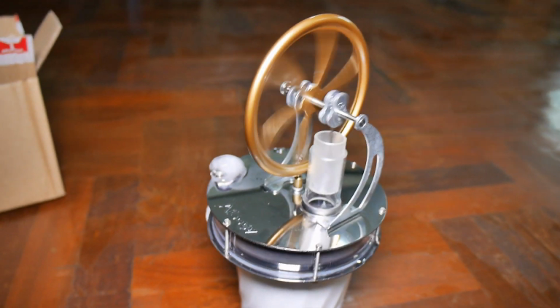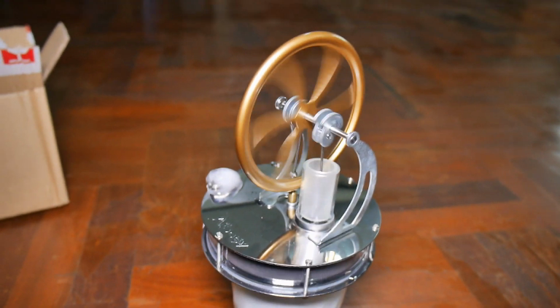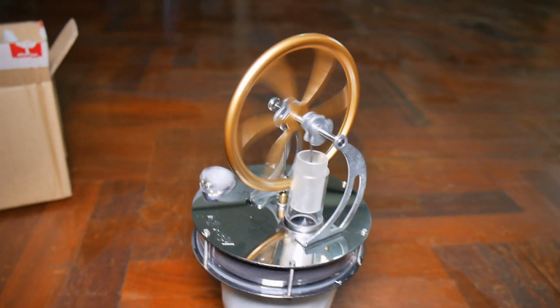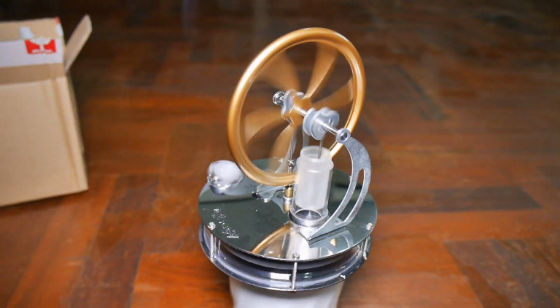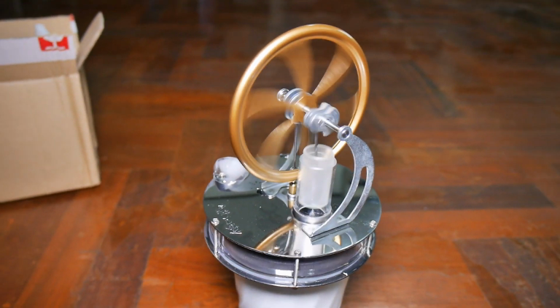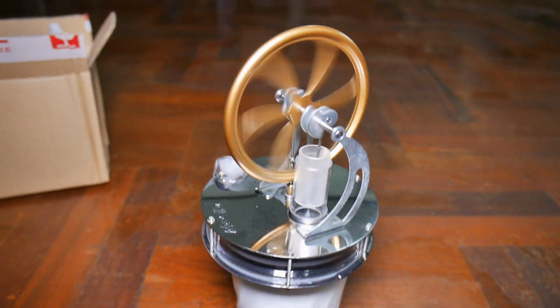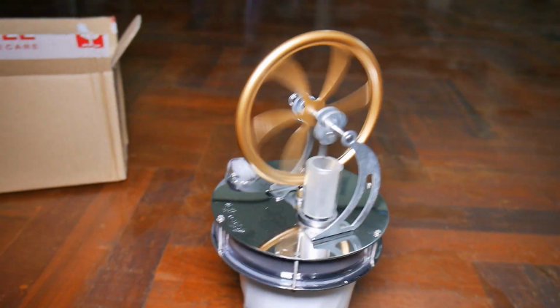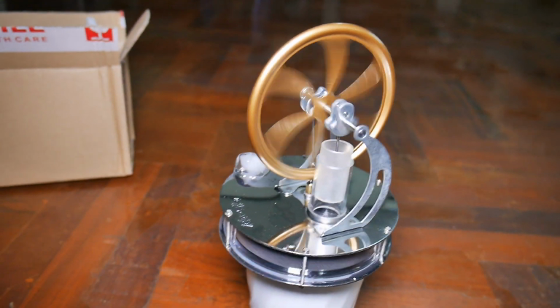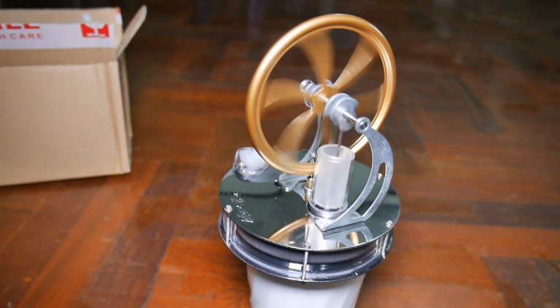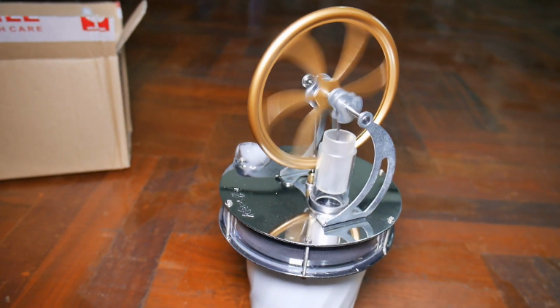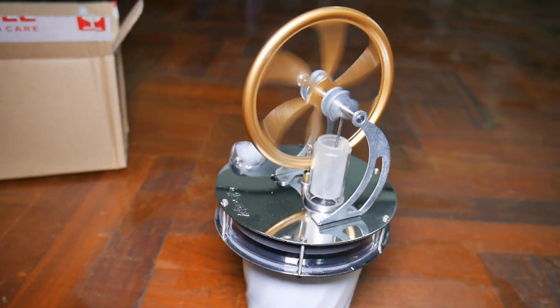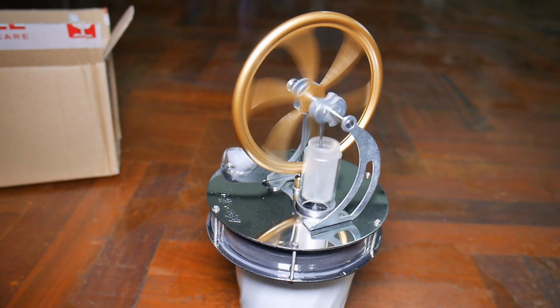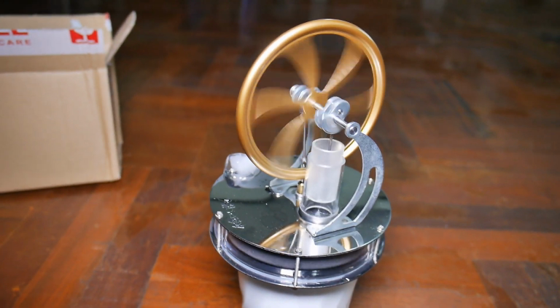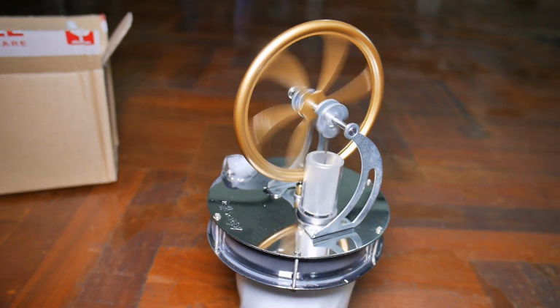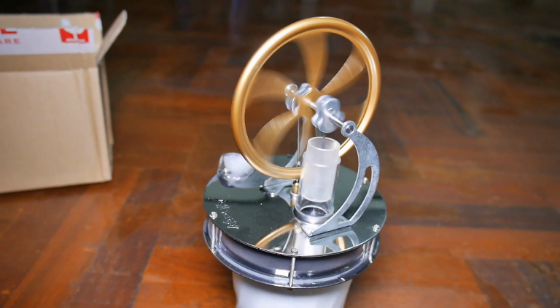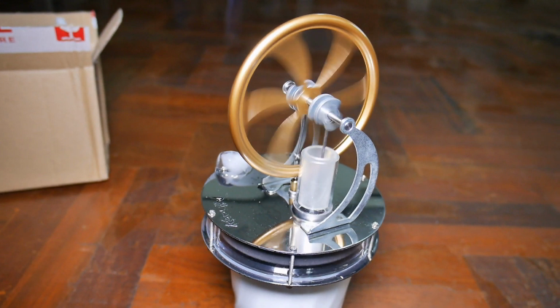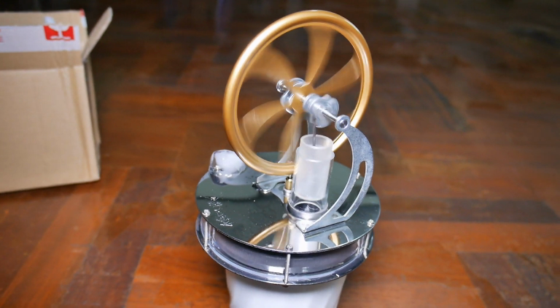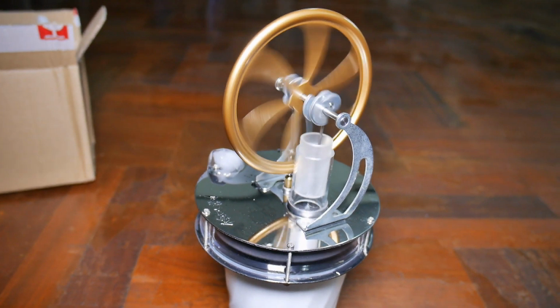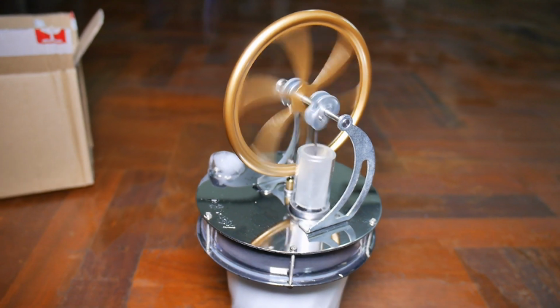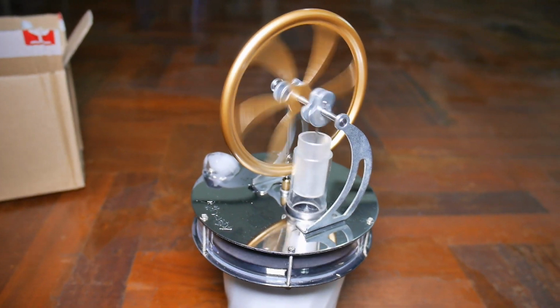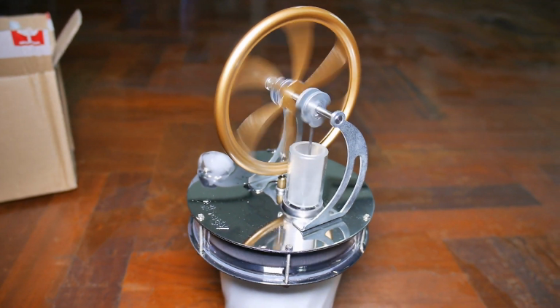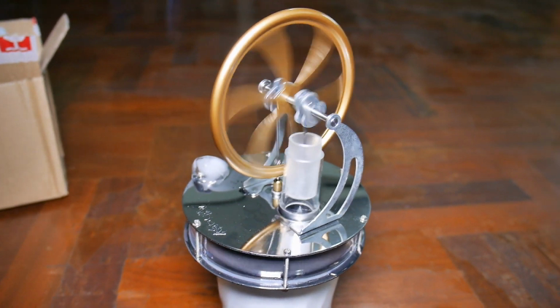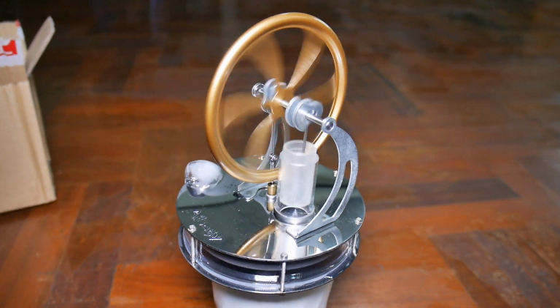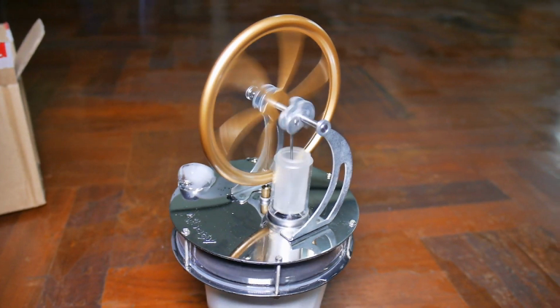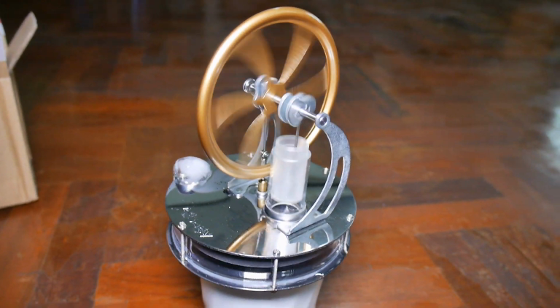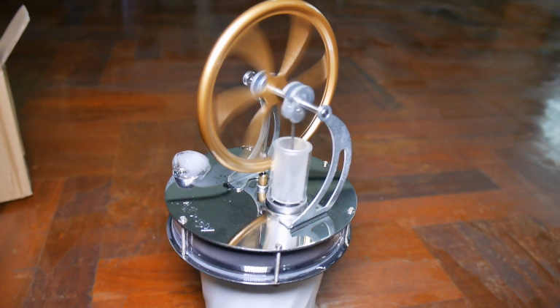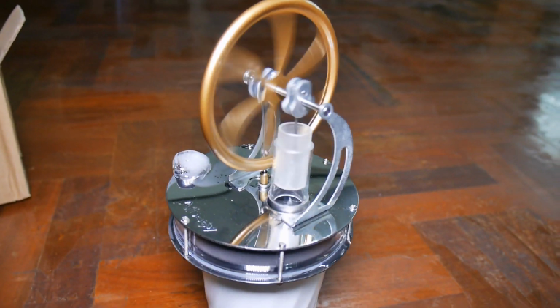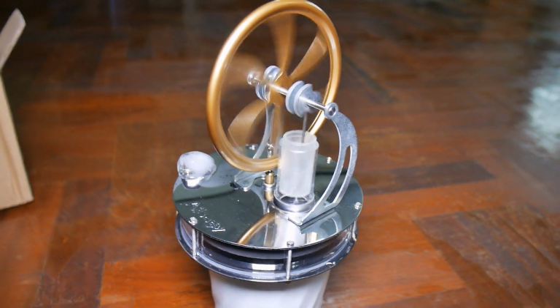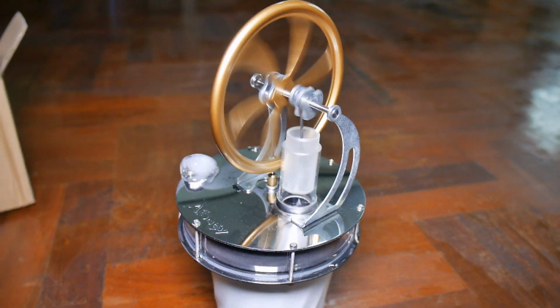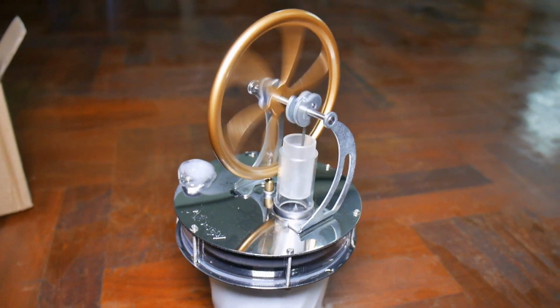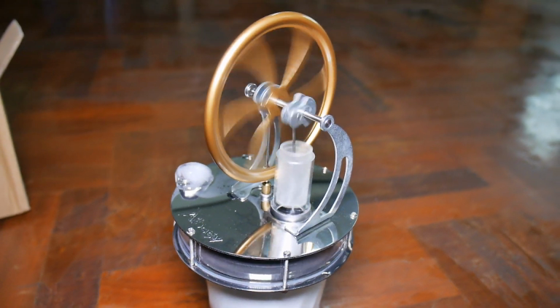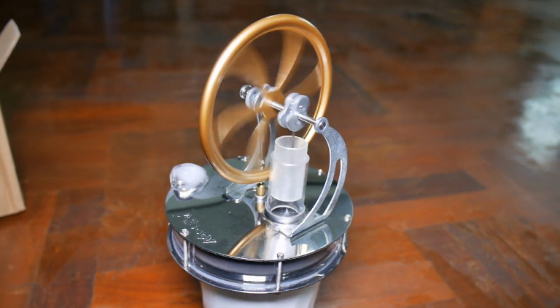It looks like she's almost done but it's pretty amazing it'll run that long. Well, that's it for today. I hope you found this useful and interesting in your home Stirling engine experimentations.